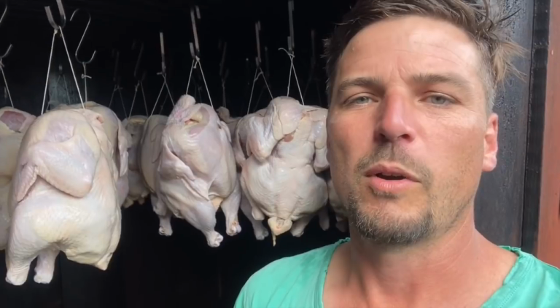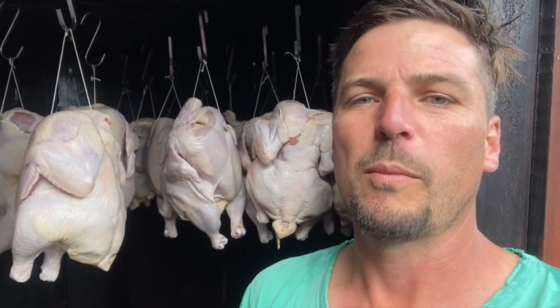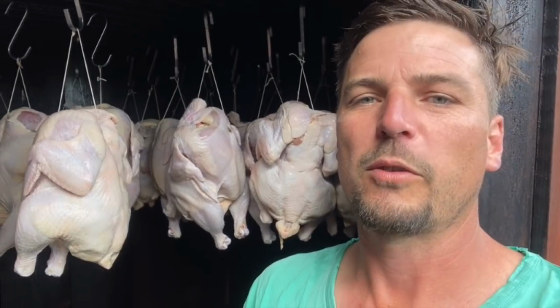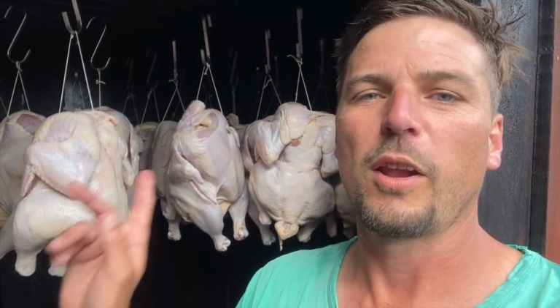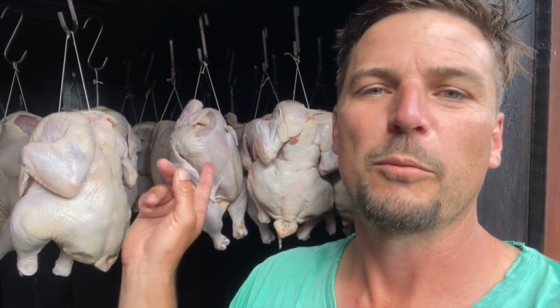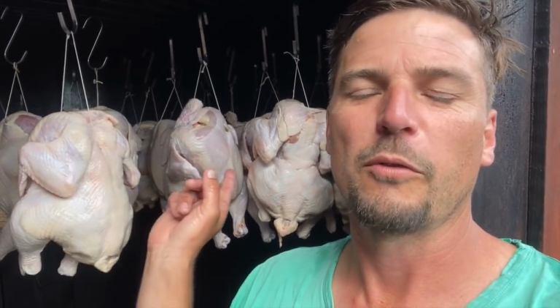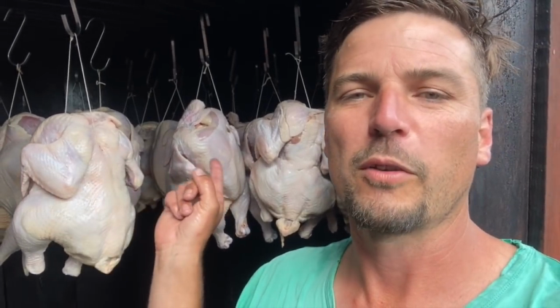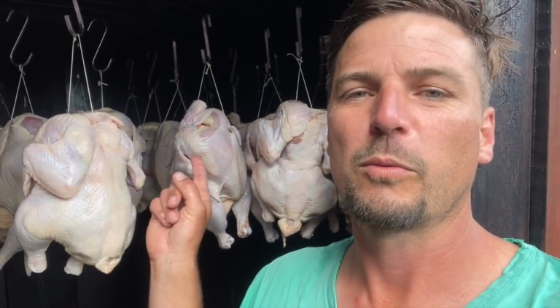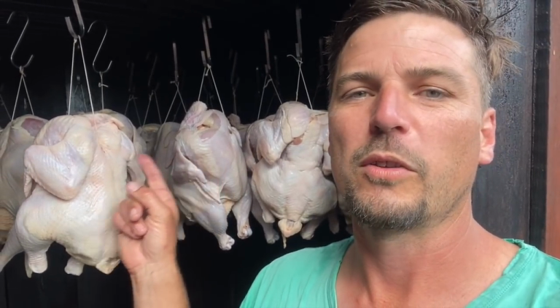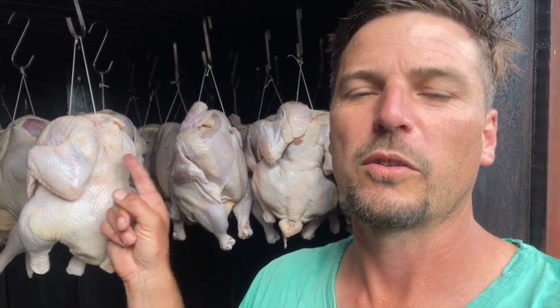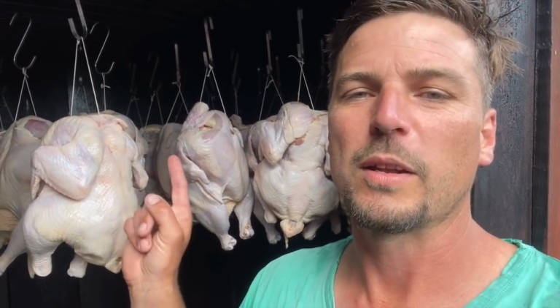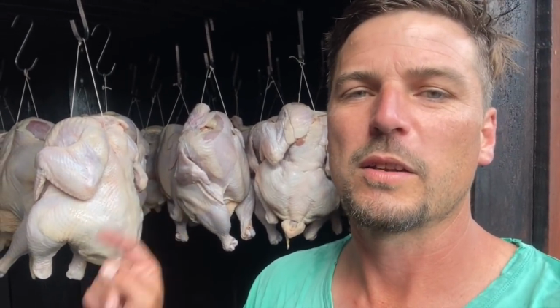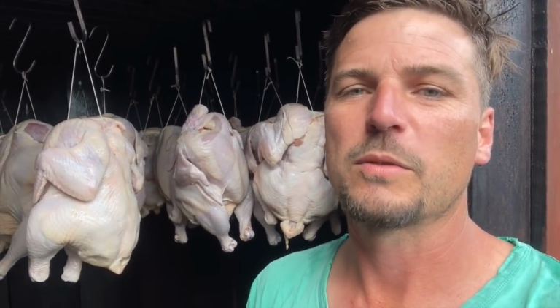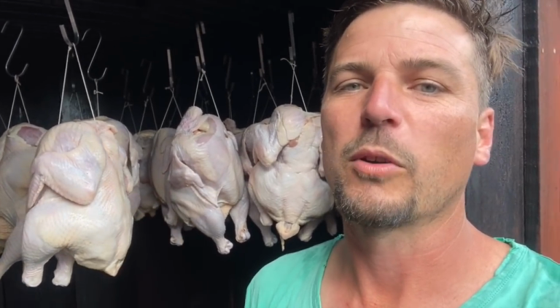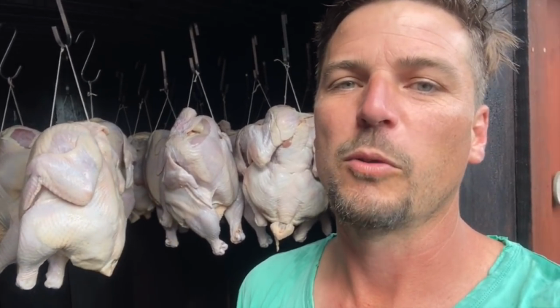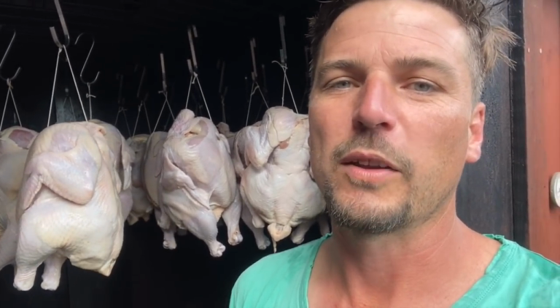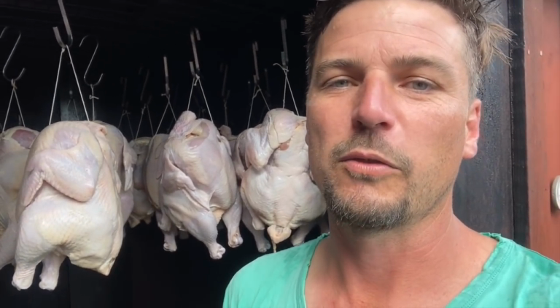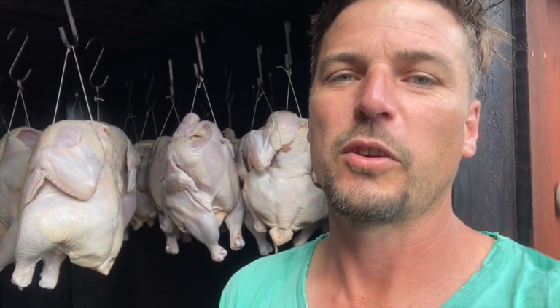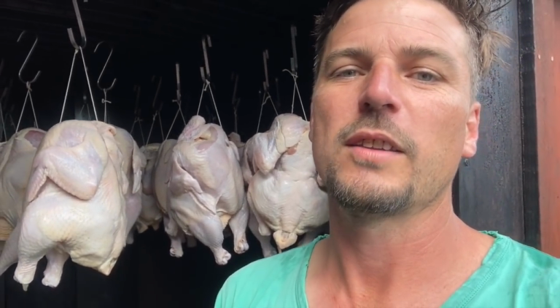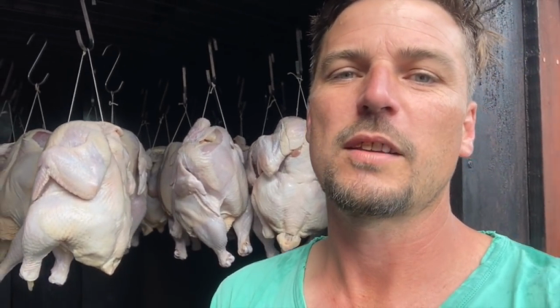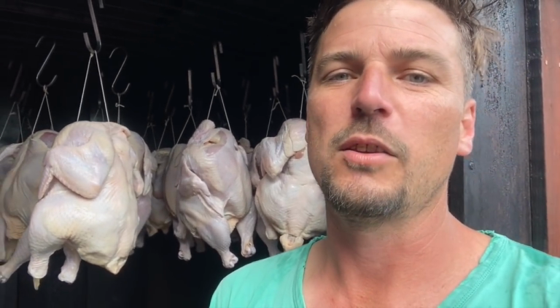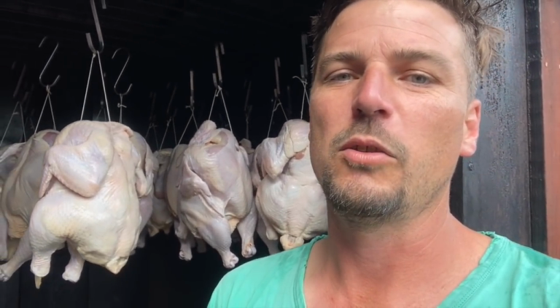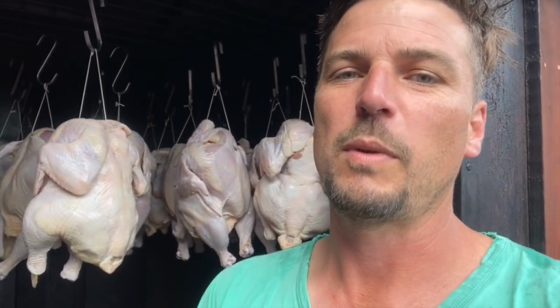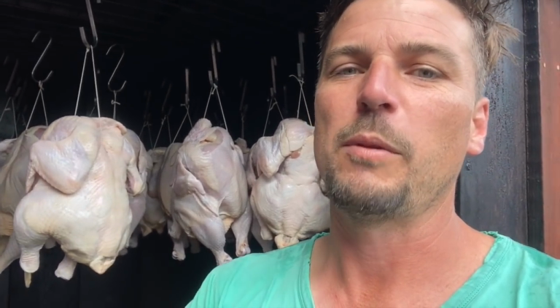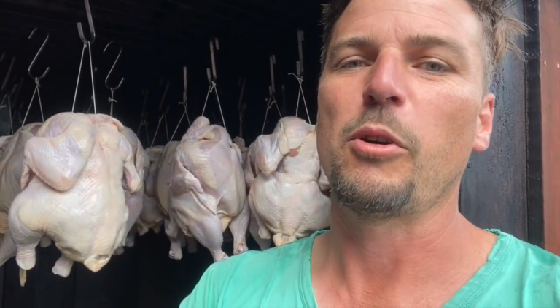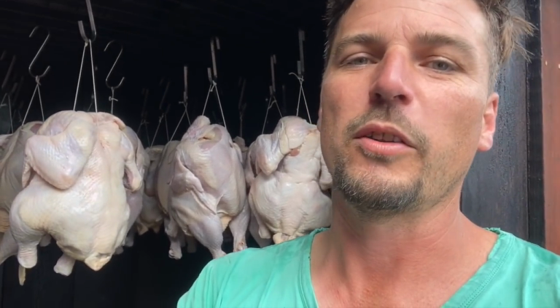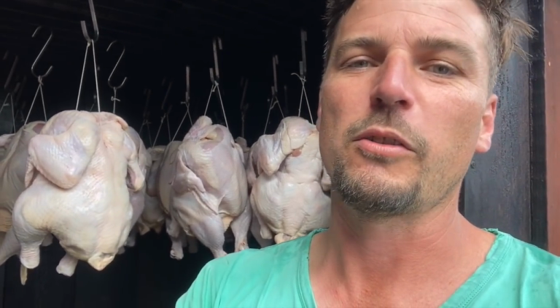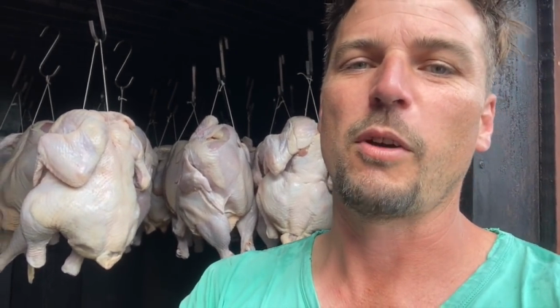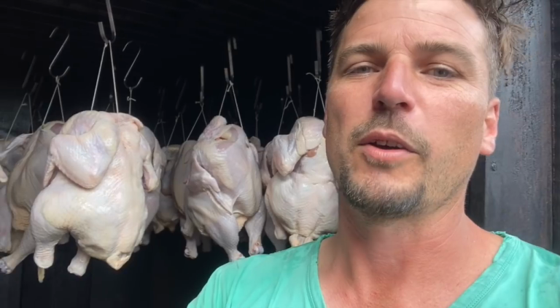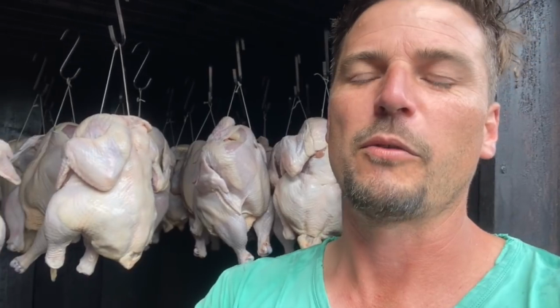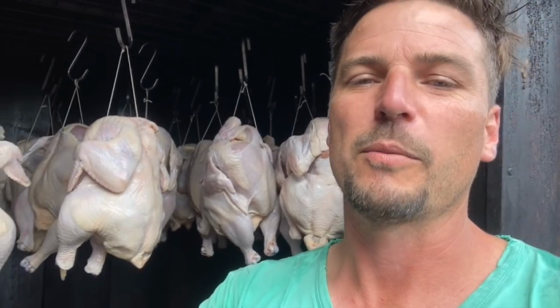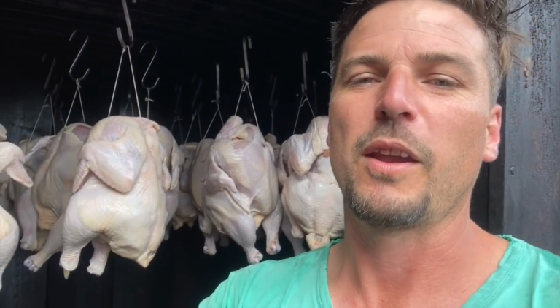Welcome back to another episode, folks. We're just about to smoke a new batch of chickens and new baby broilers are arriving on the farm today.